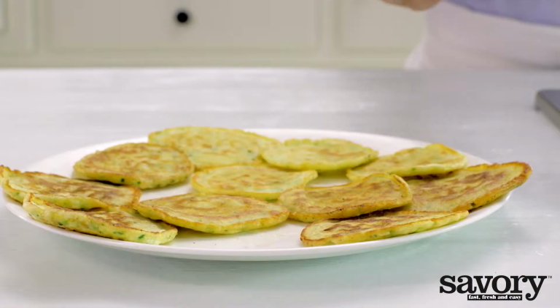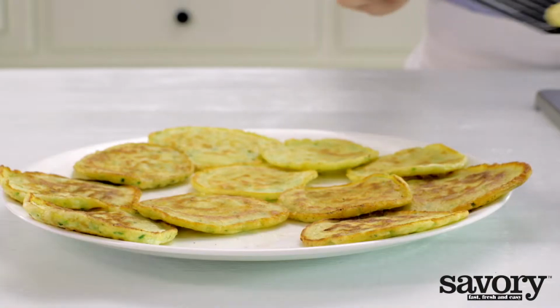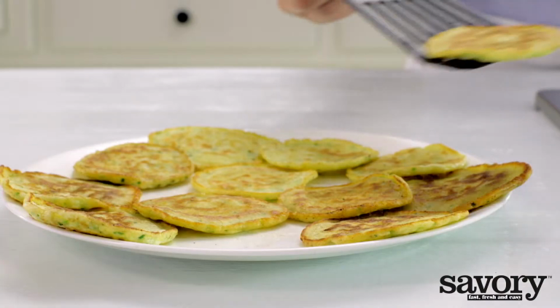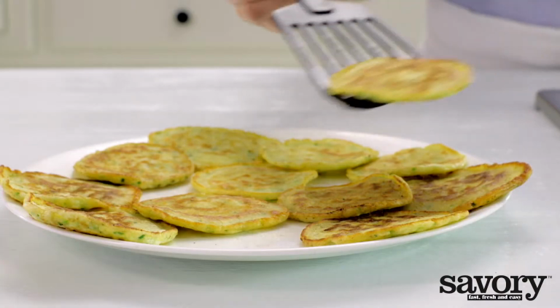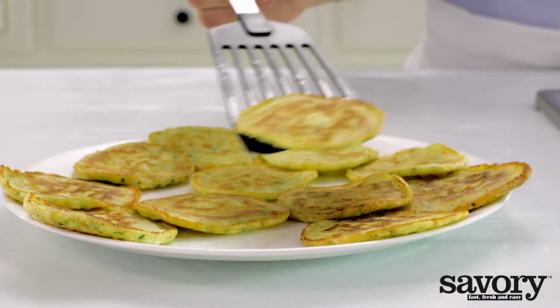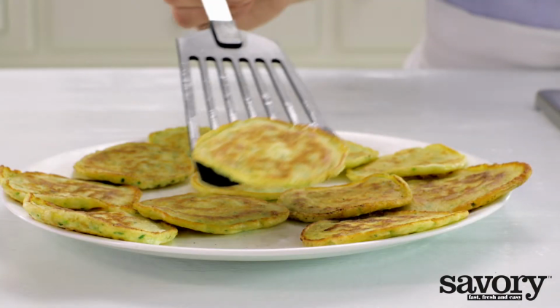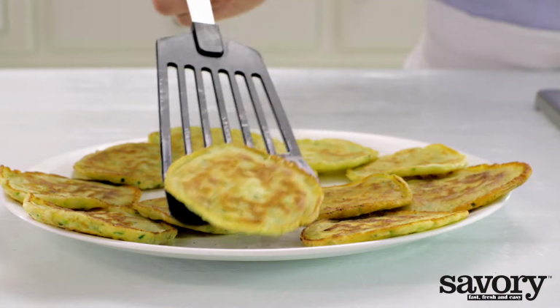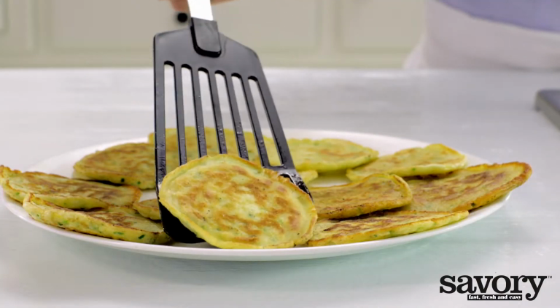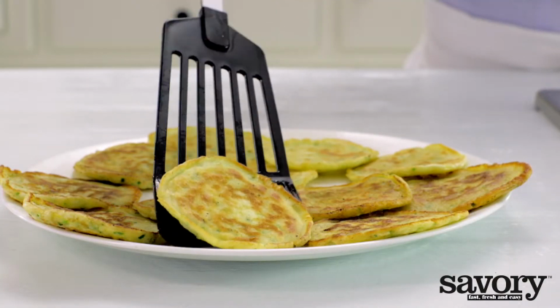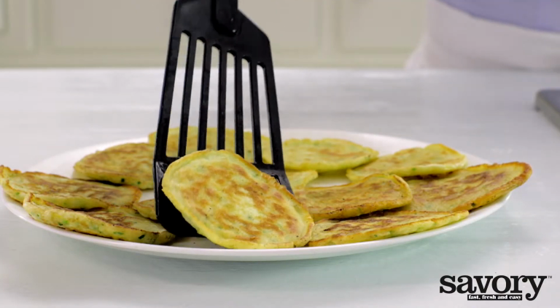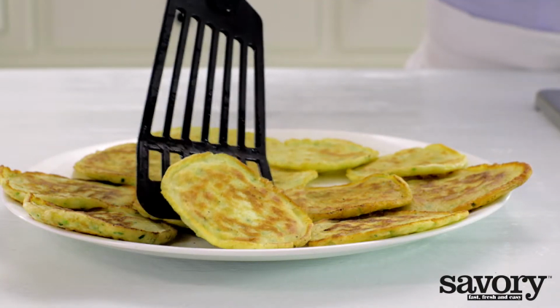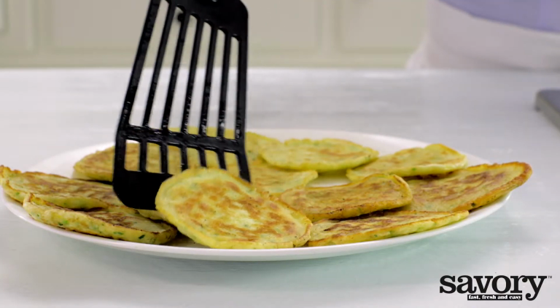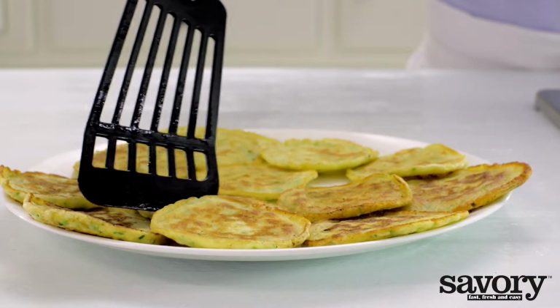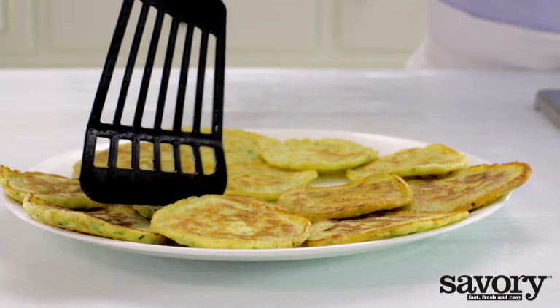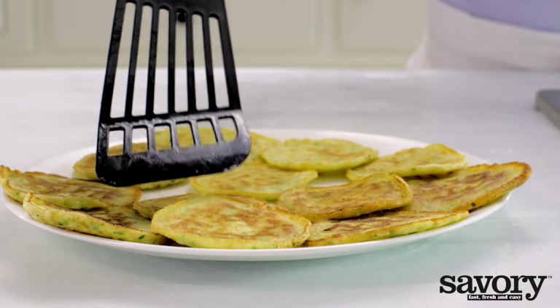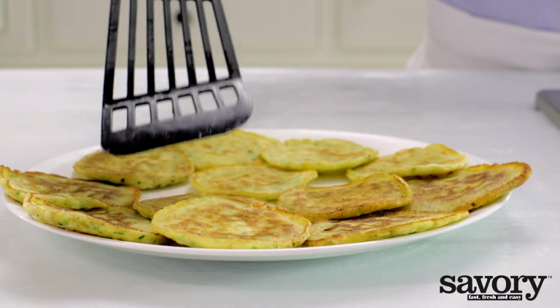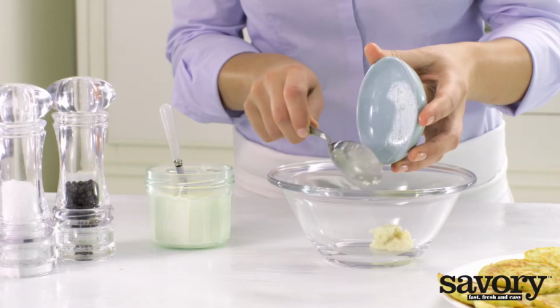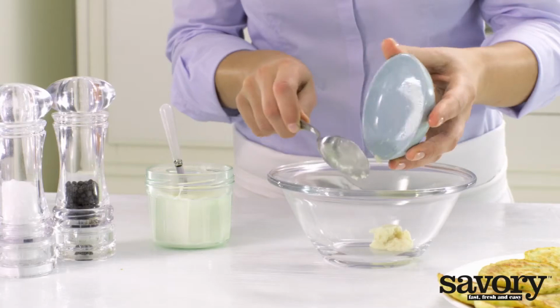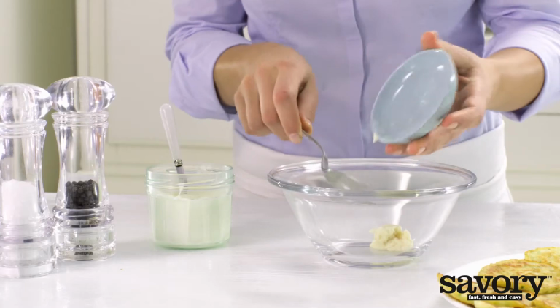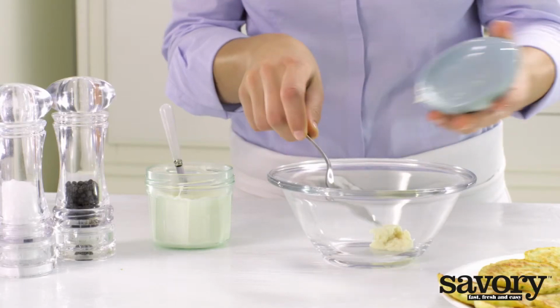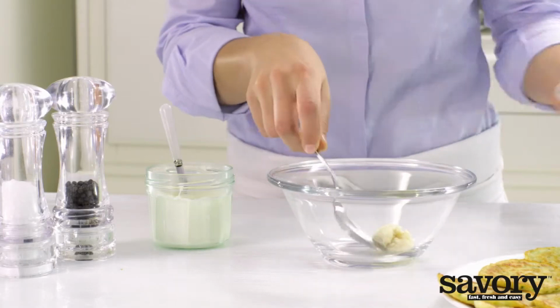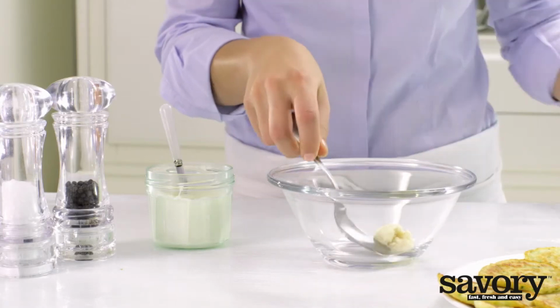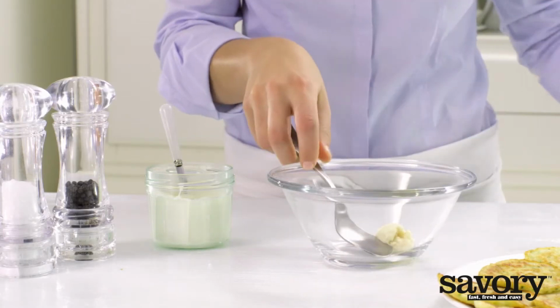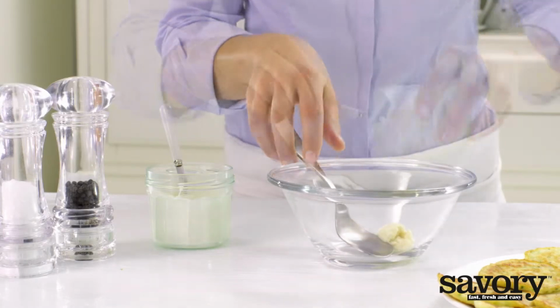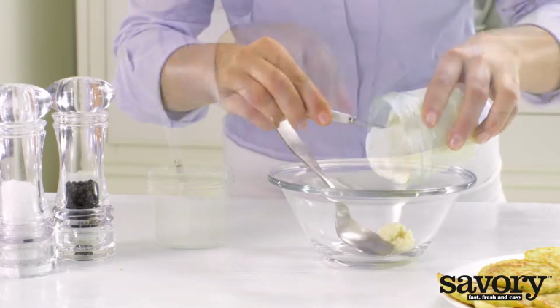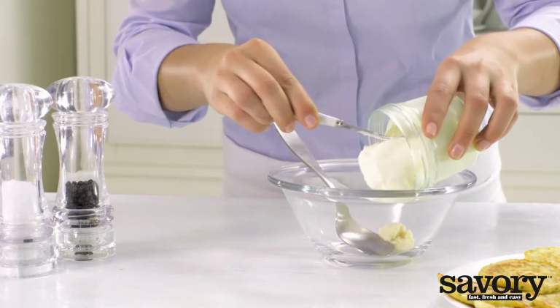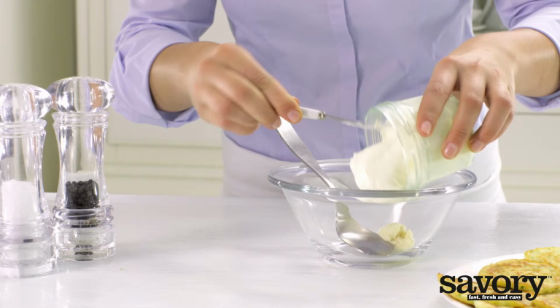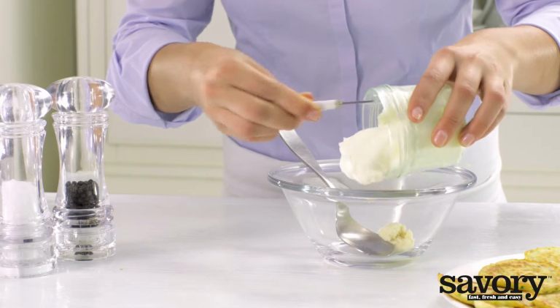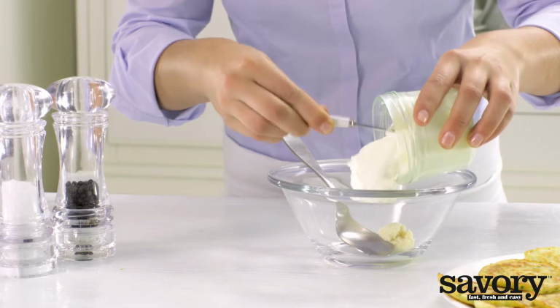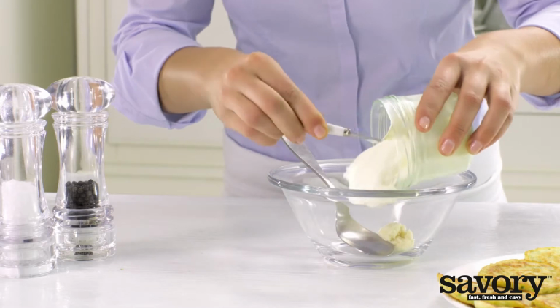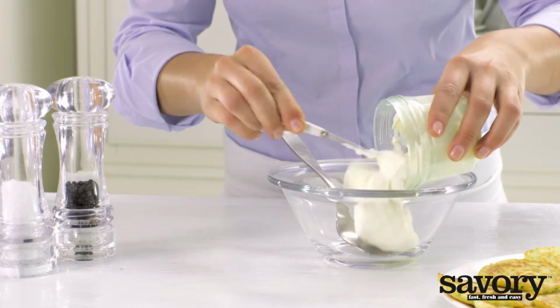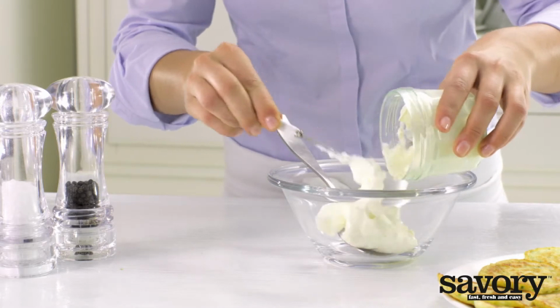Put them on a dish. Mix the horseradish with the creme fraiche.